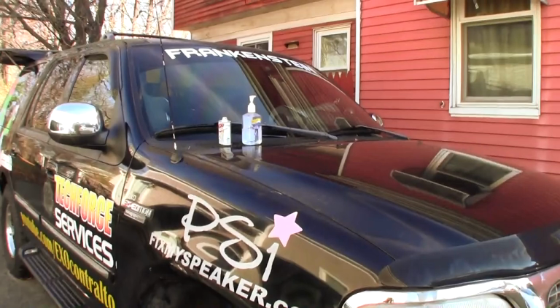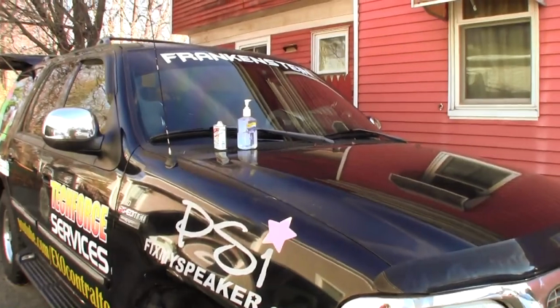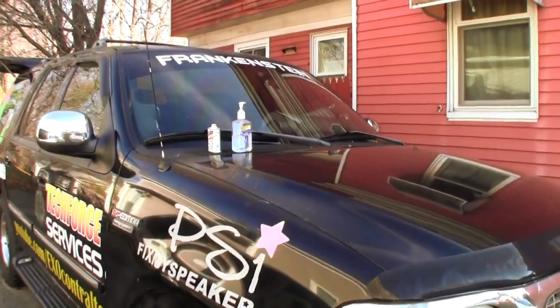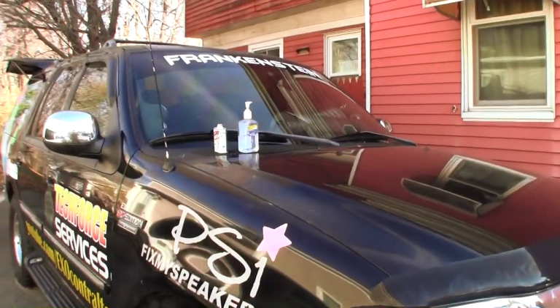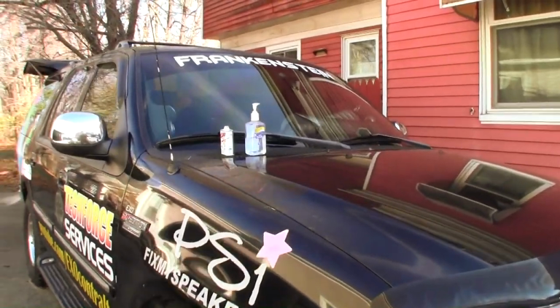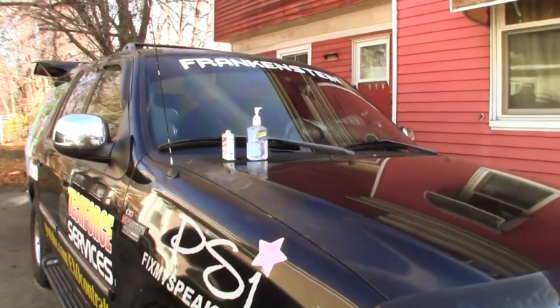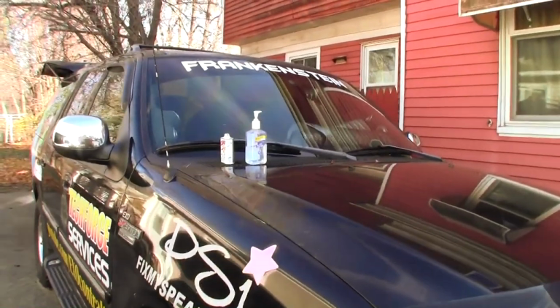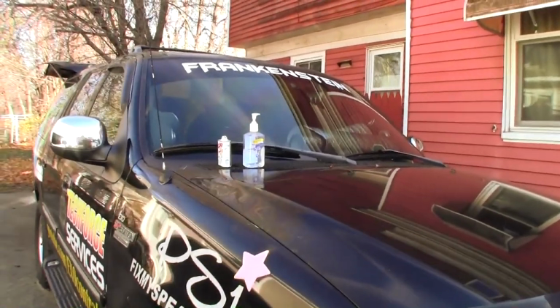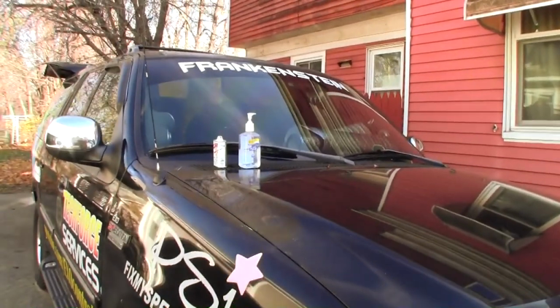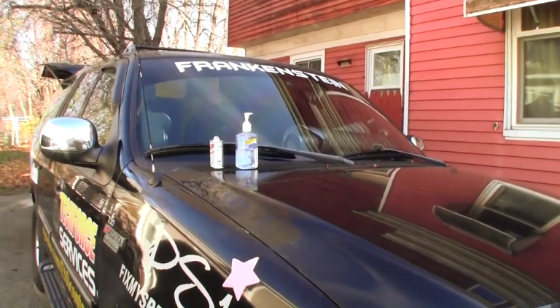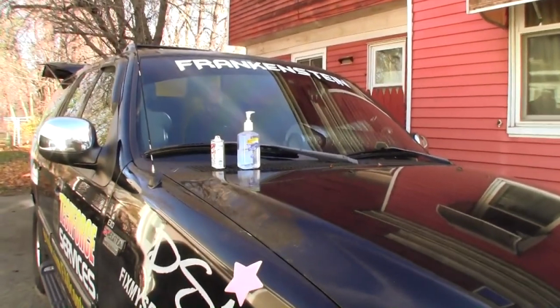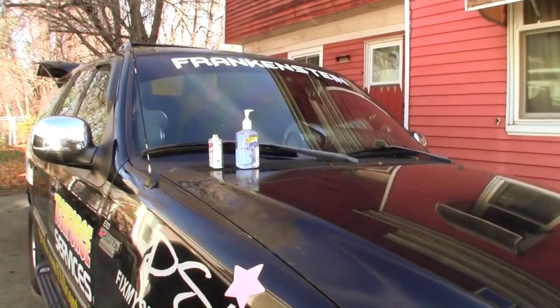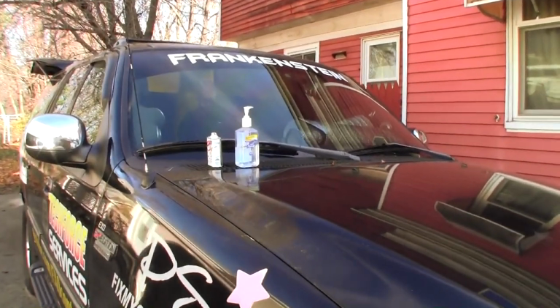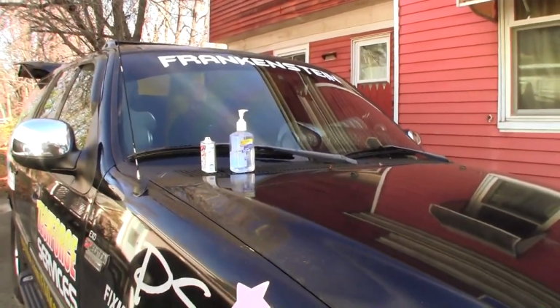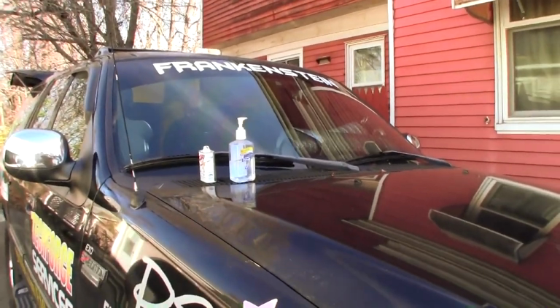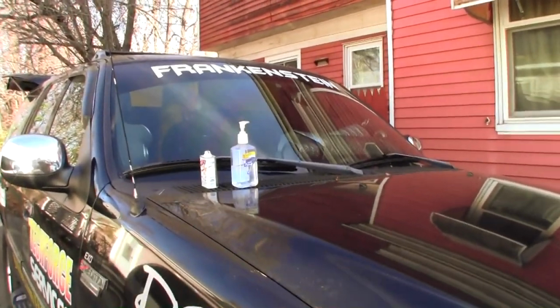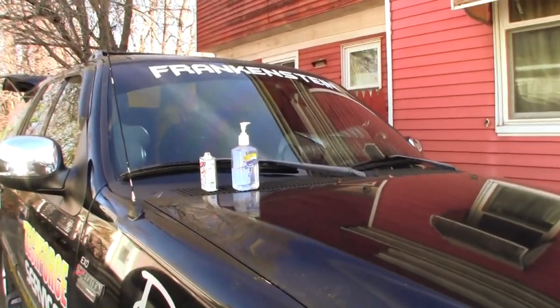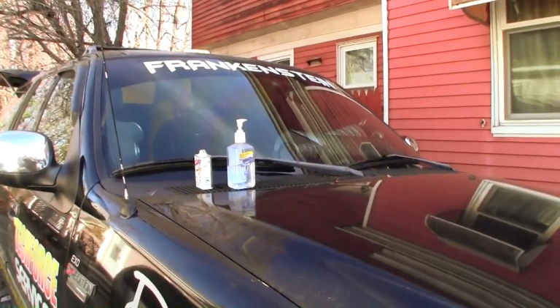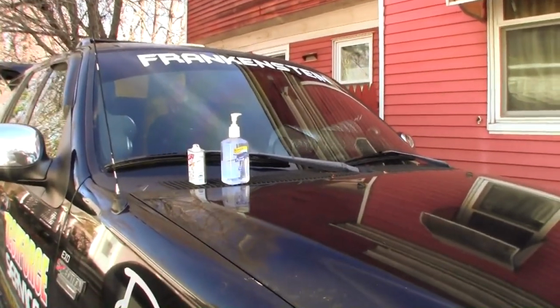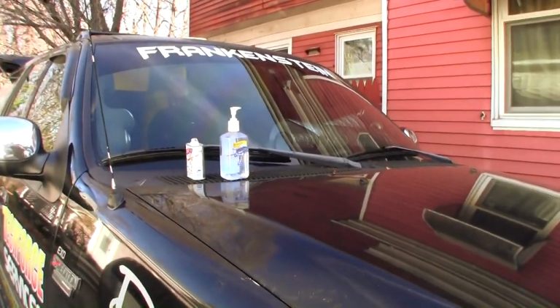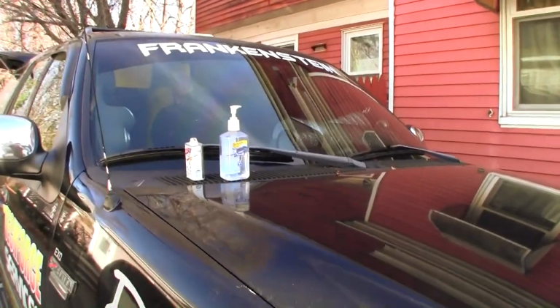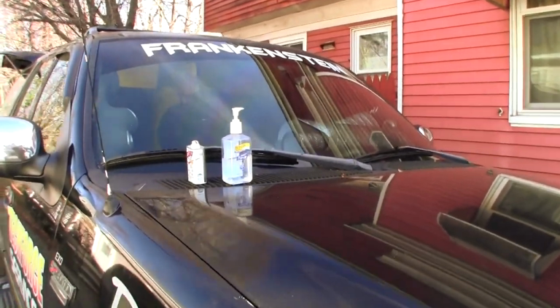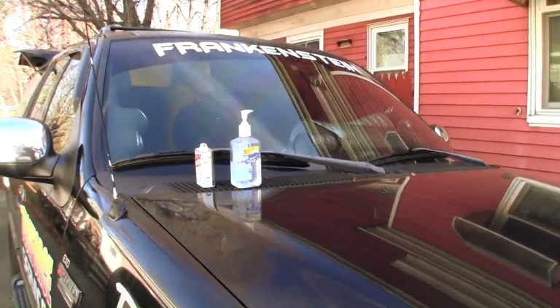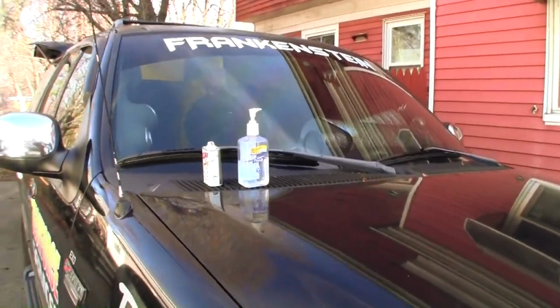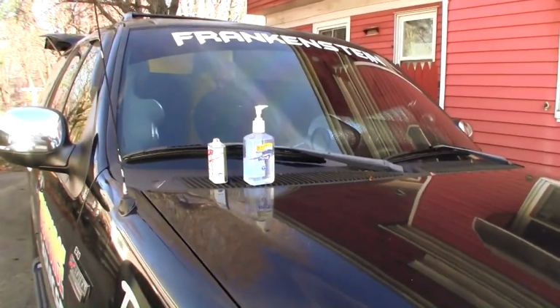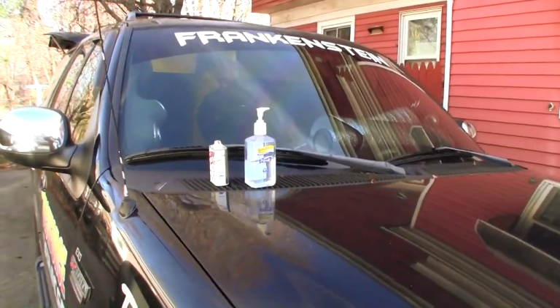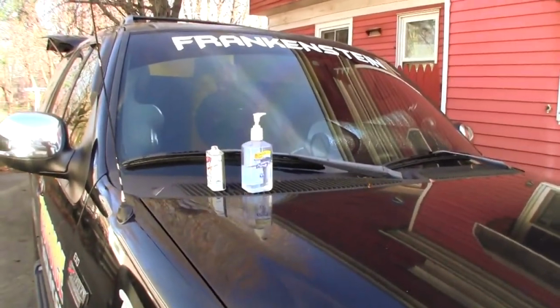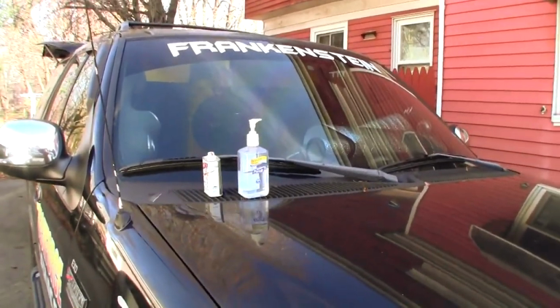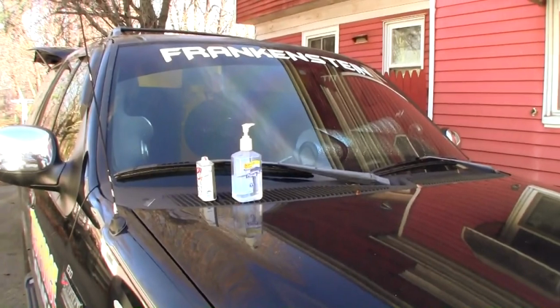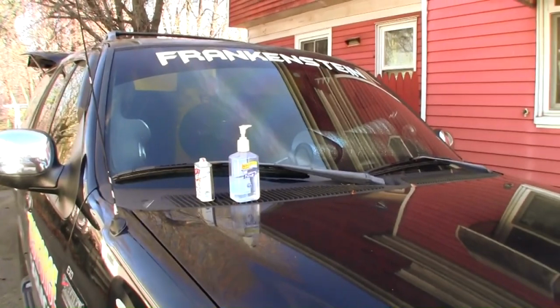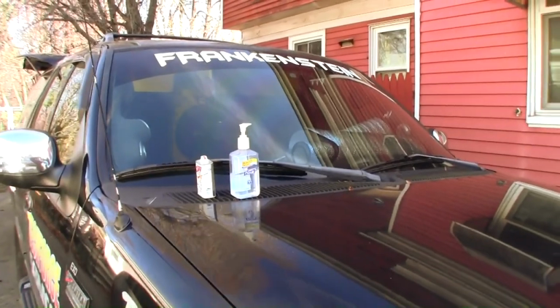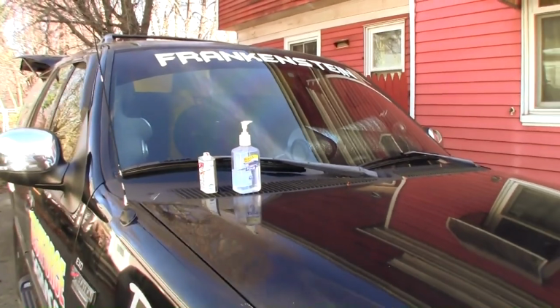Hey, what's going on YouTube? This is EXO coming at you. The day has finally come — we're going to put some decals on this thing.